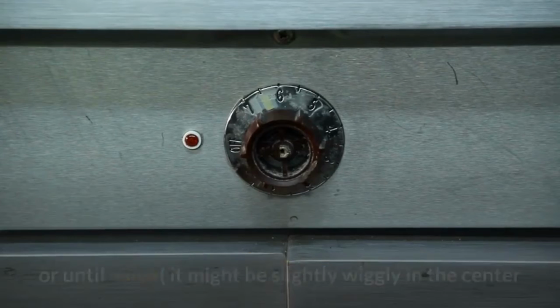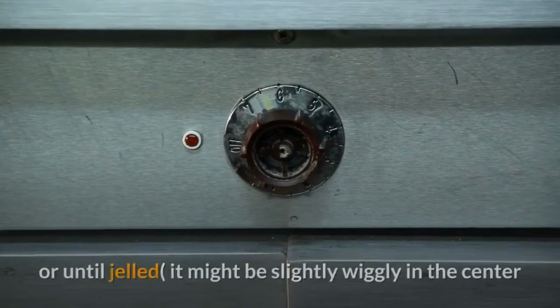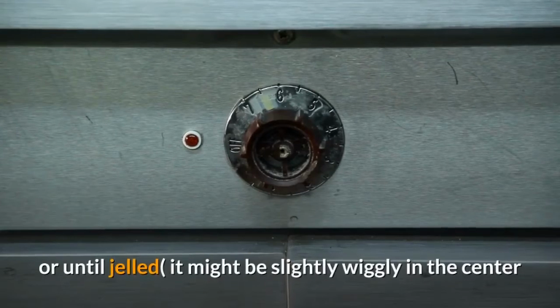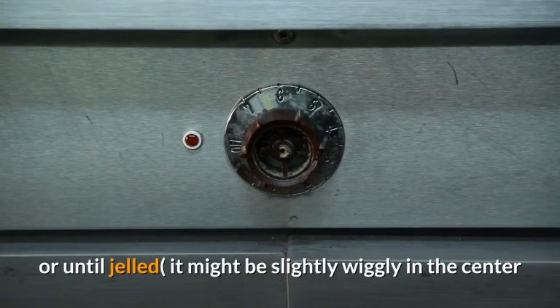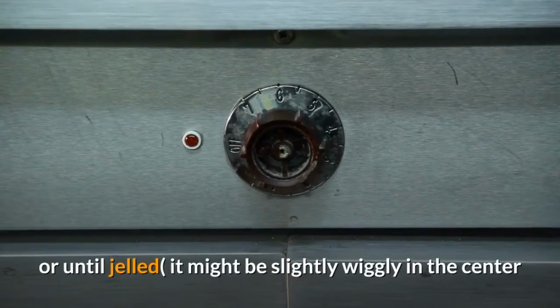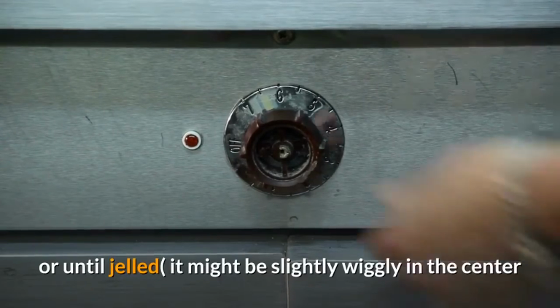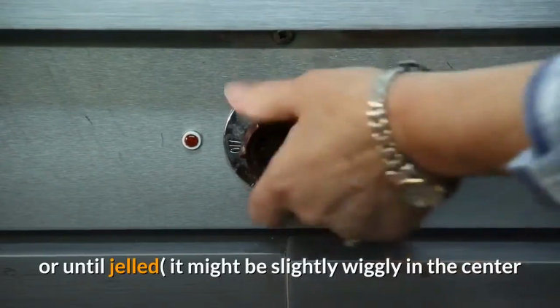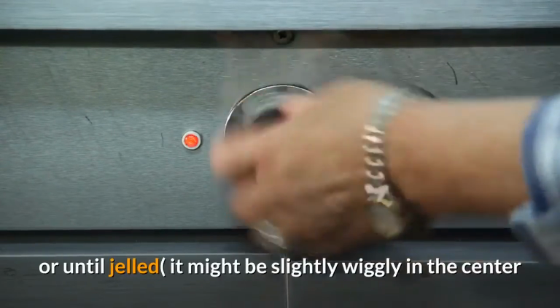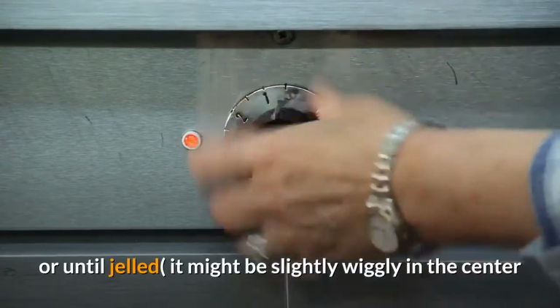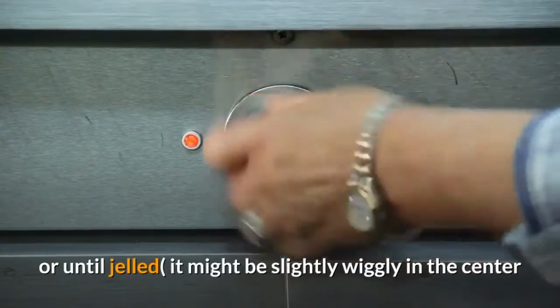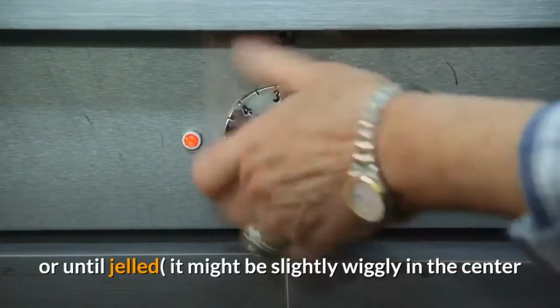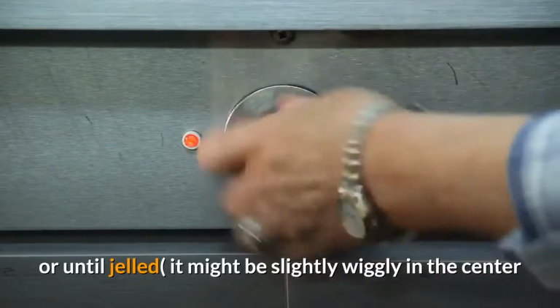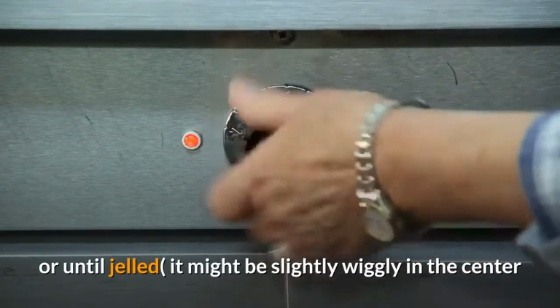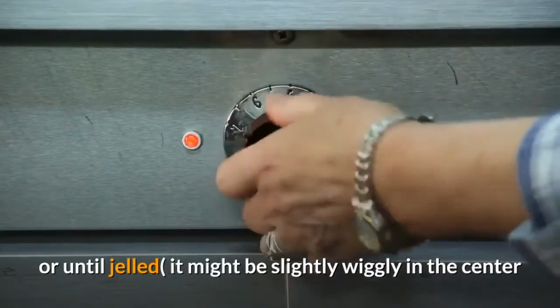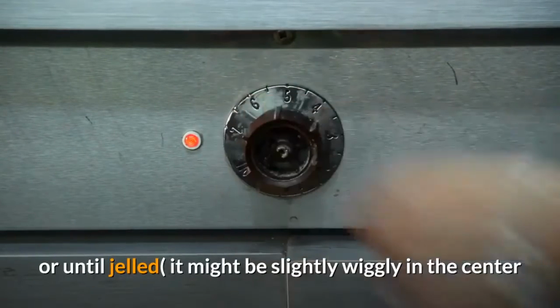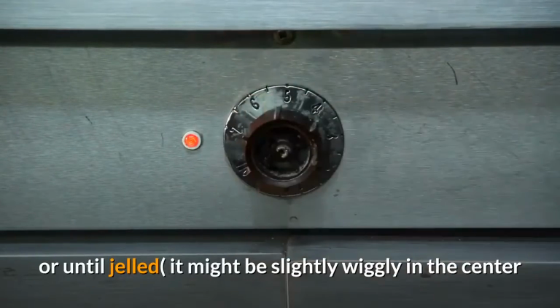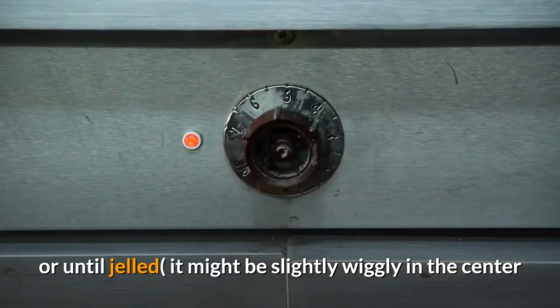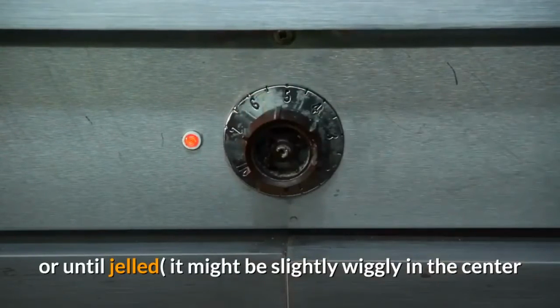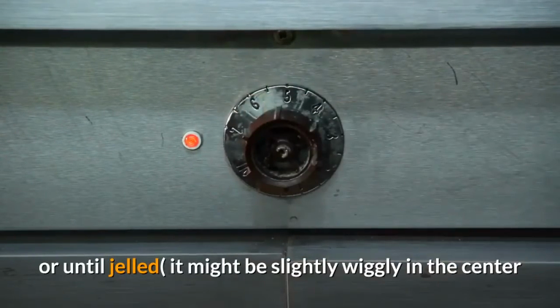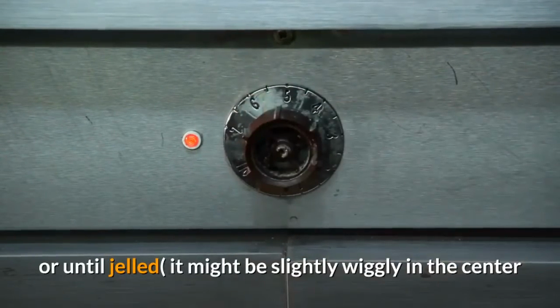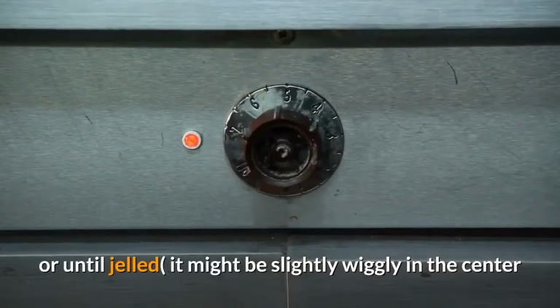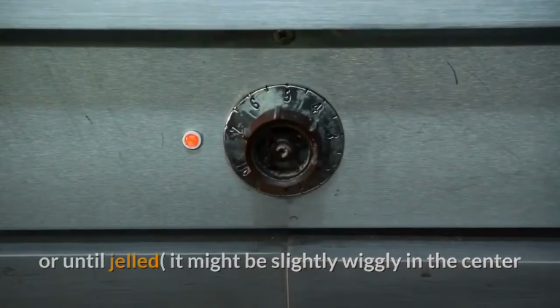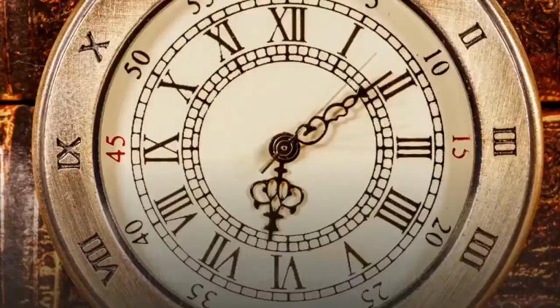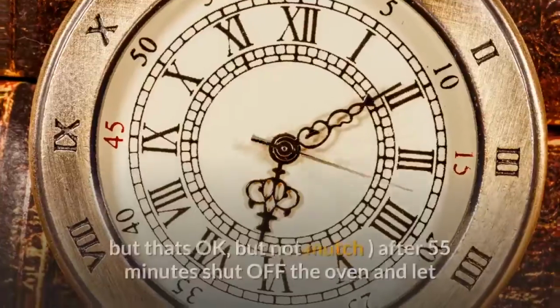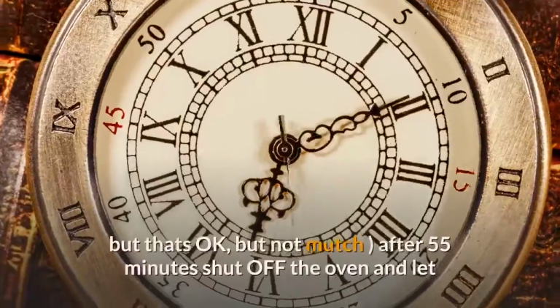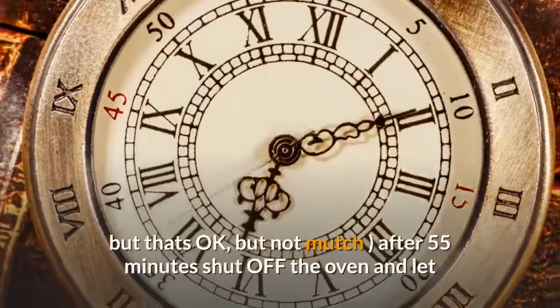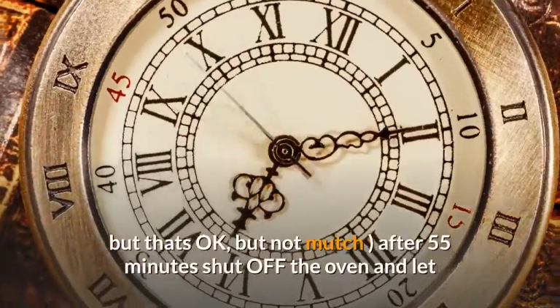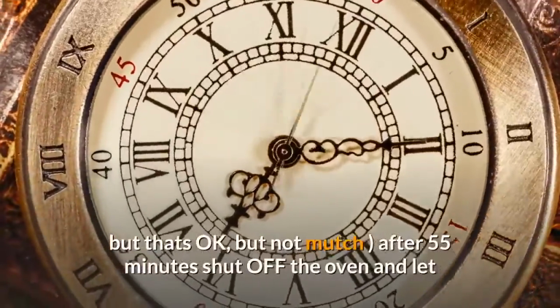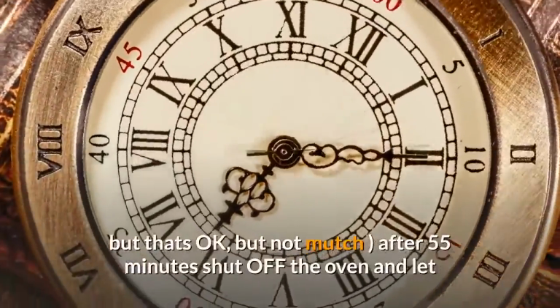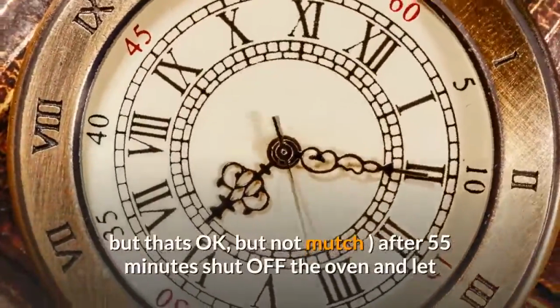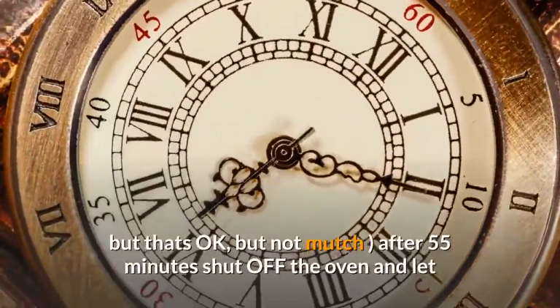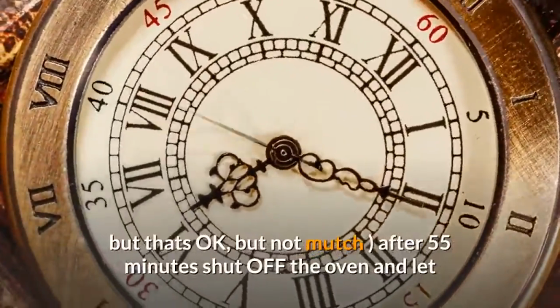After 55 minutes, shut off the oven and let it remain in there for 3 hours, then remove it and let it cool. When cool, remove it from the pan.